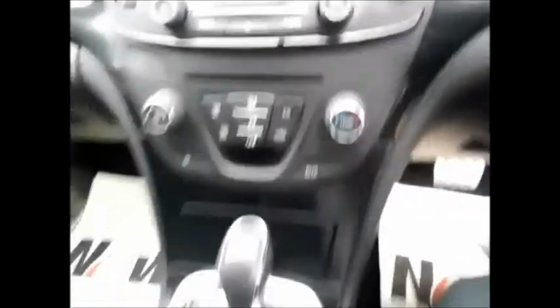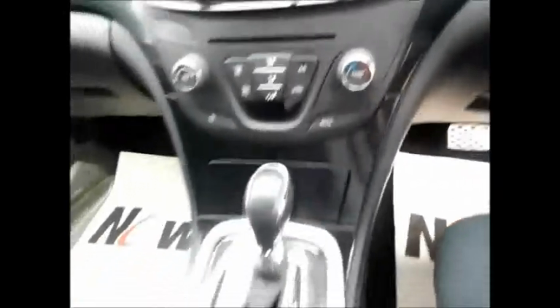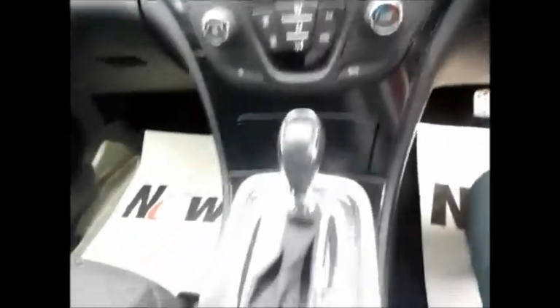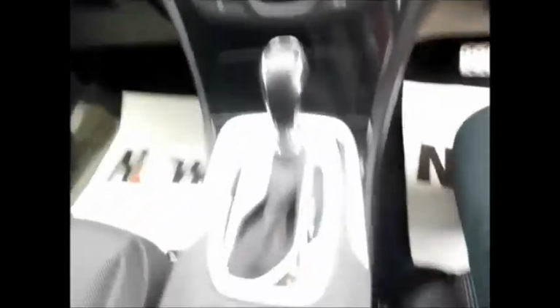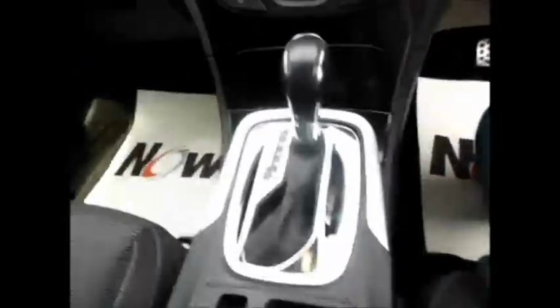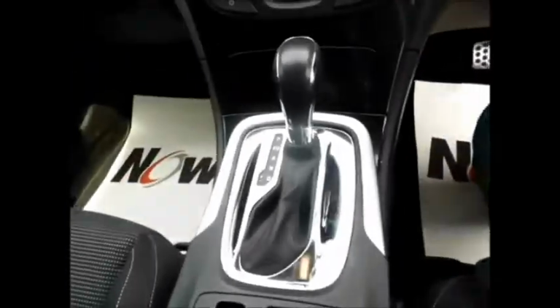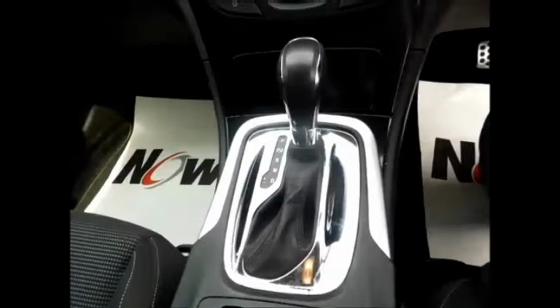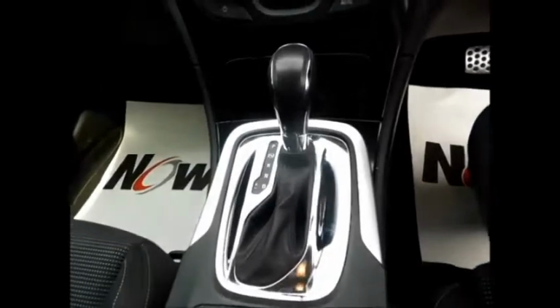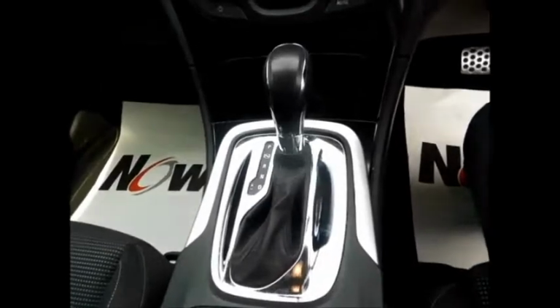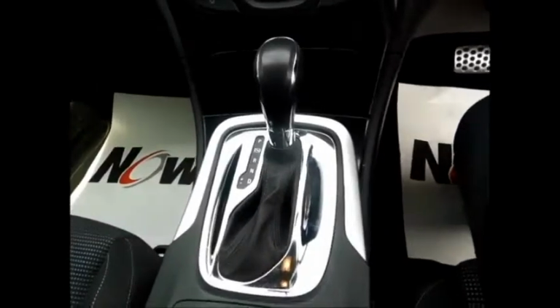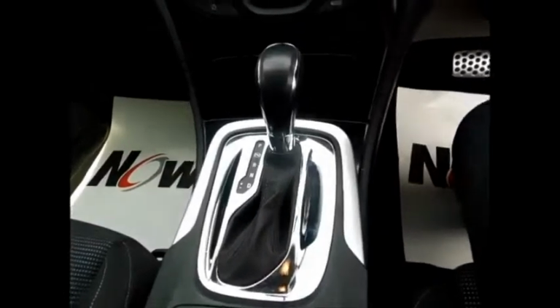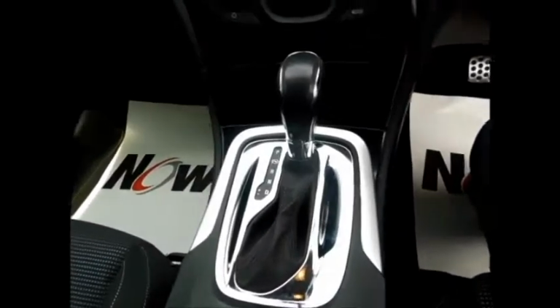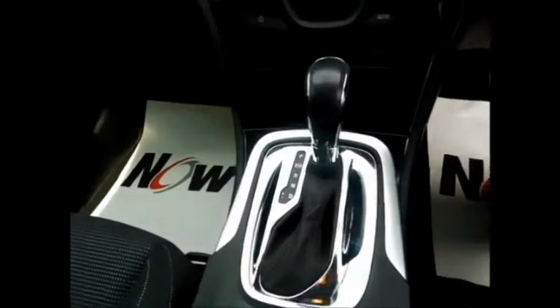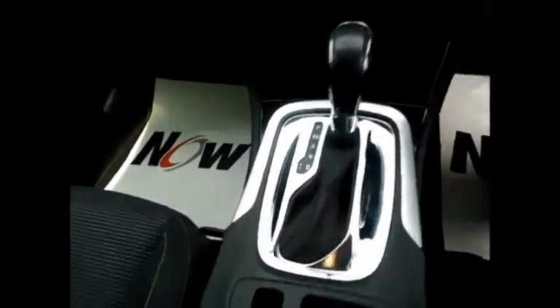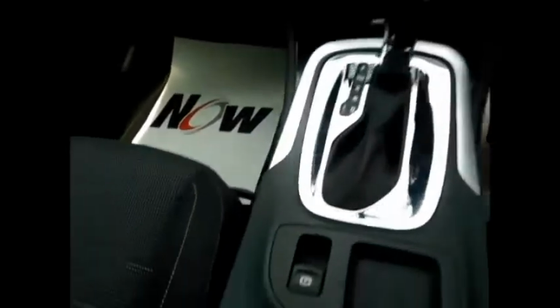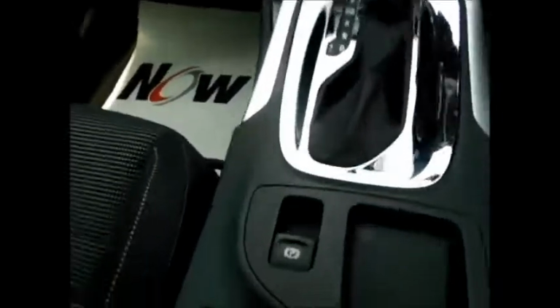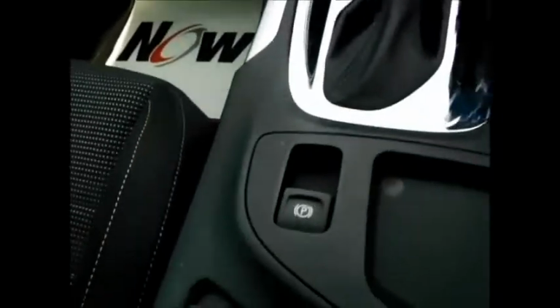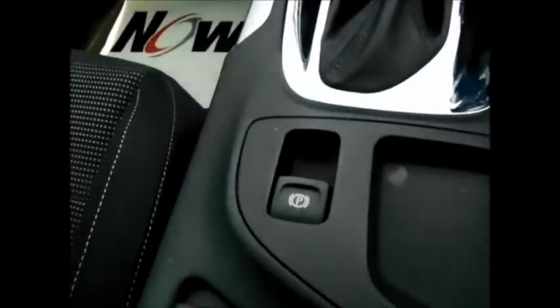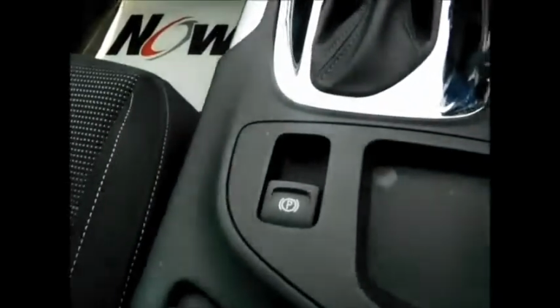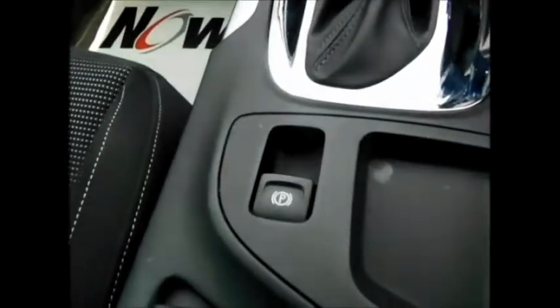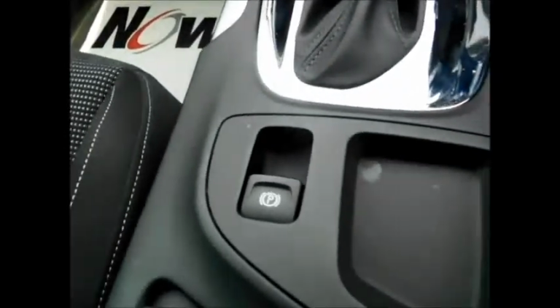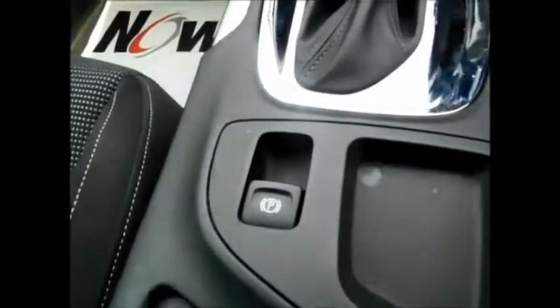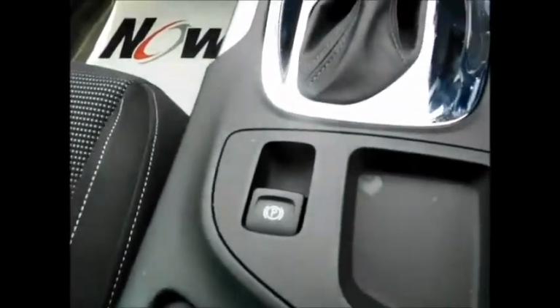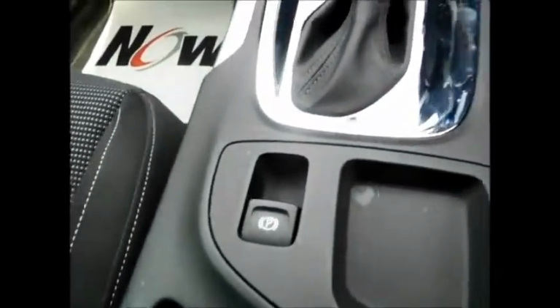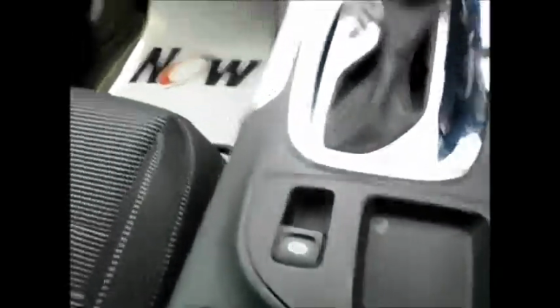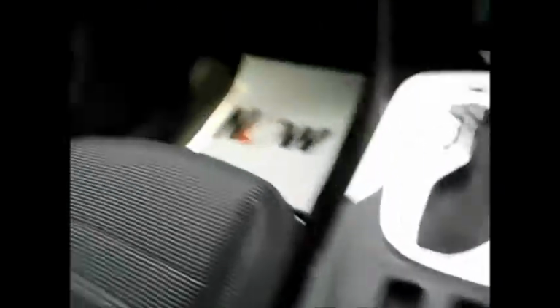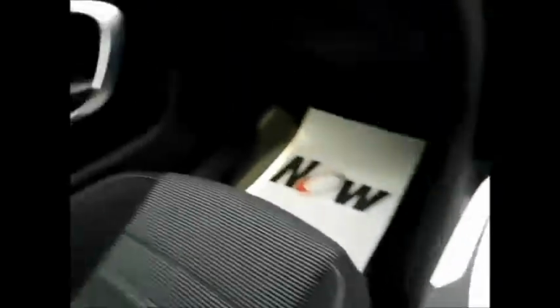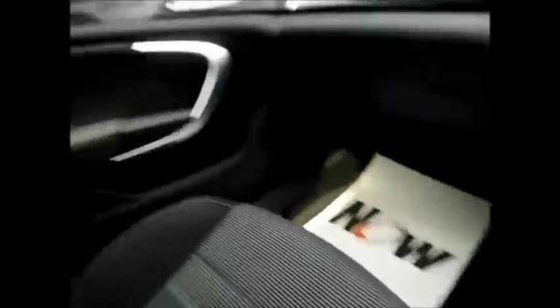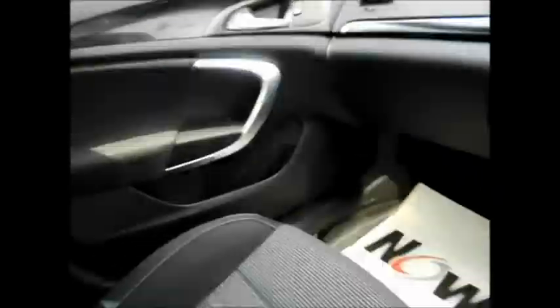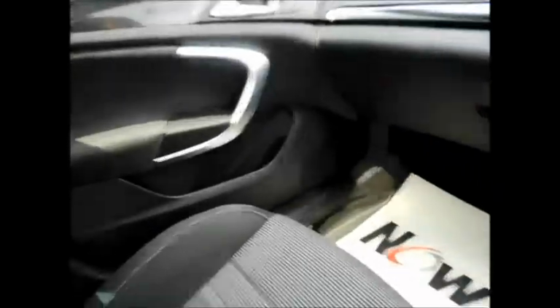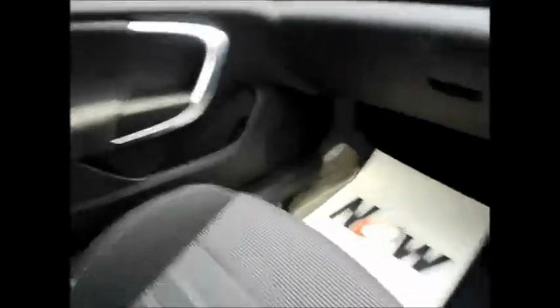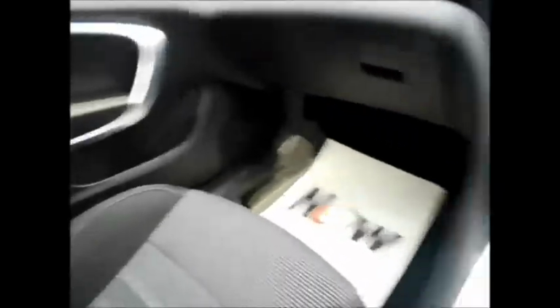Along with a six-speed automatic gearbox and electronic park brake and plenty of storage space up front.